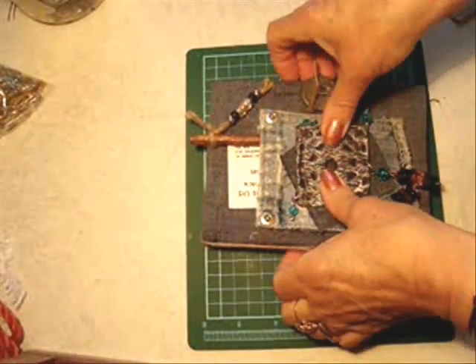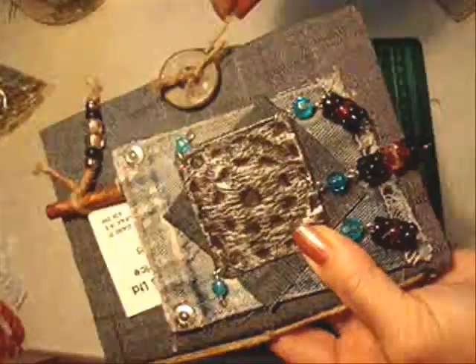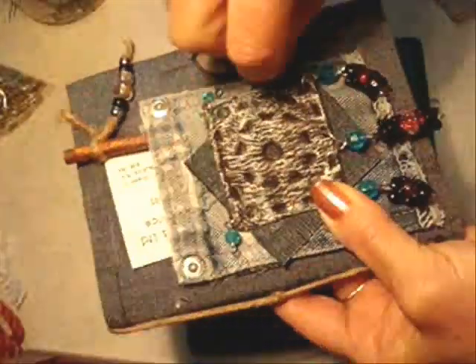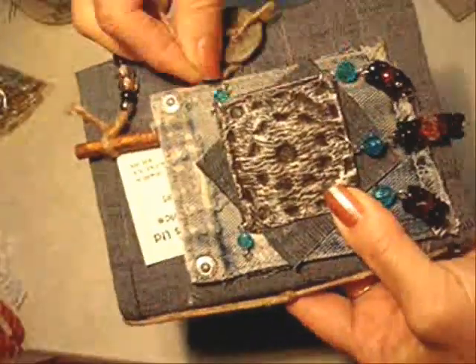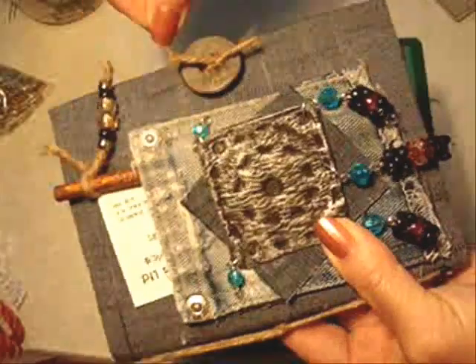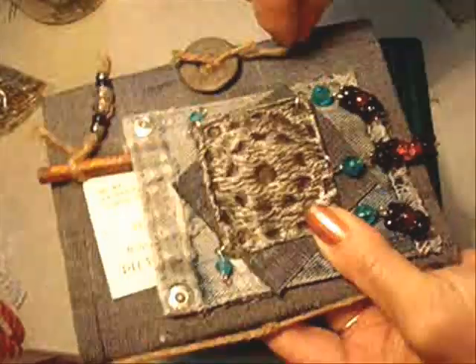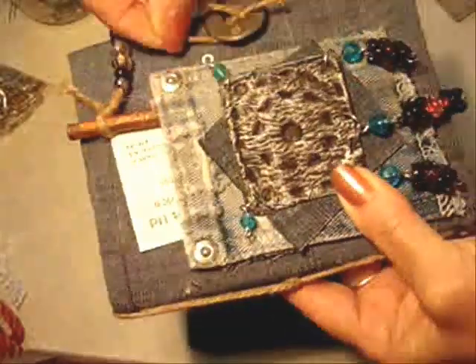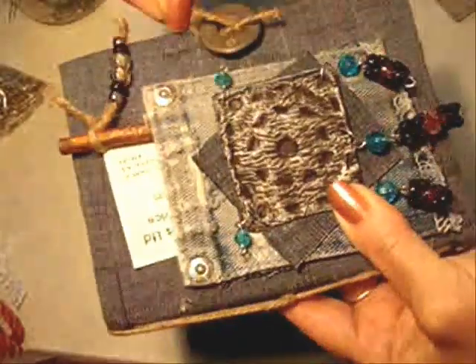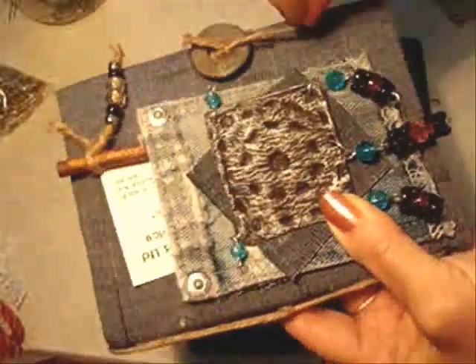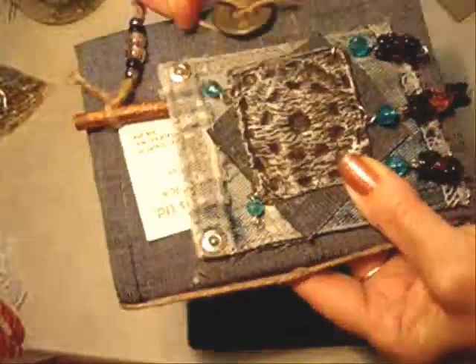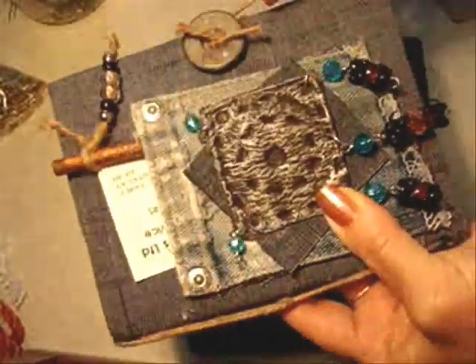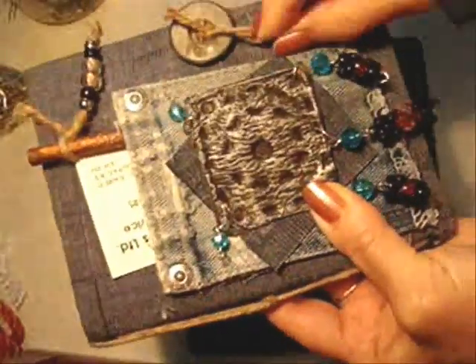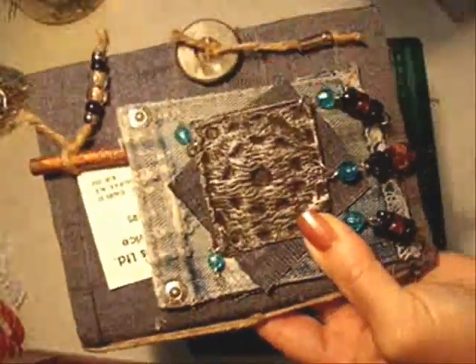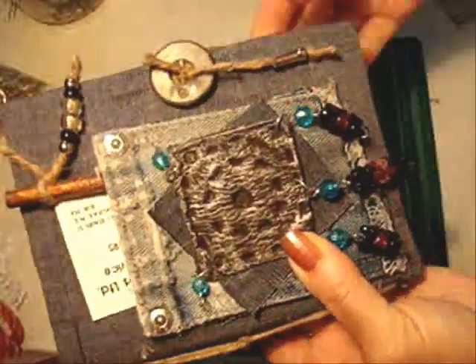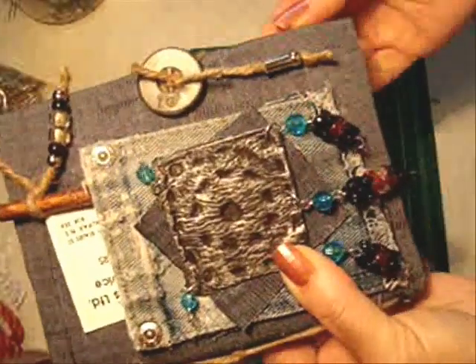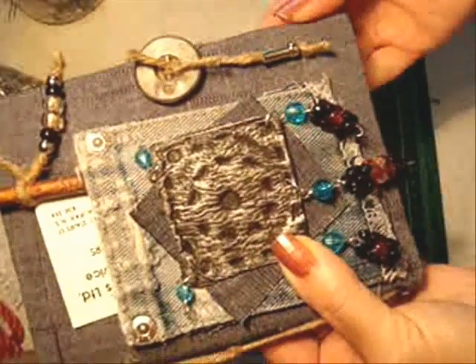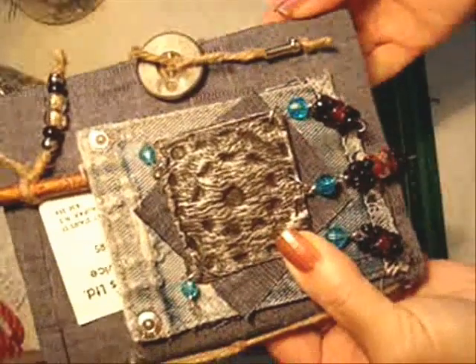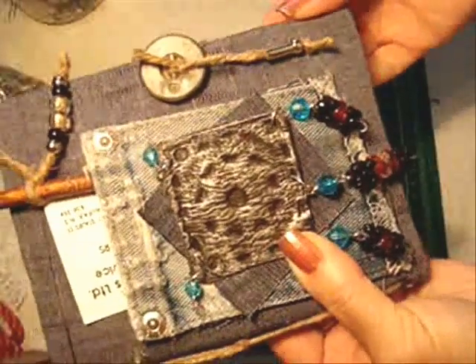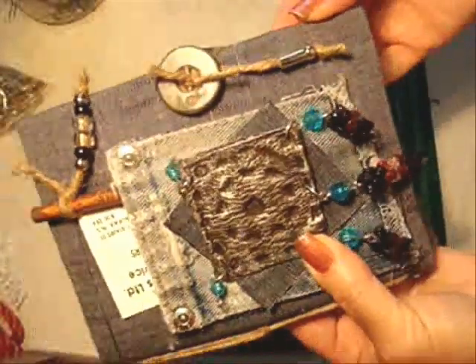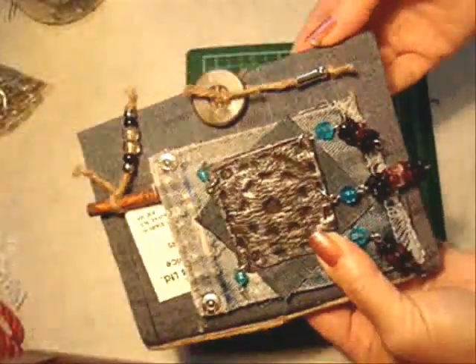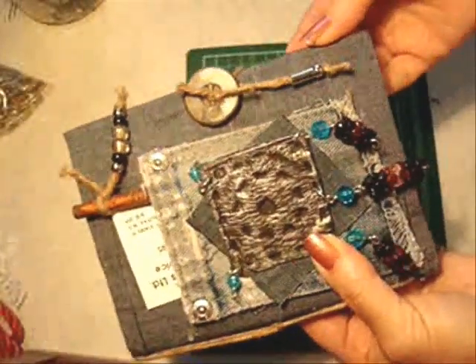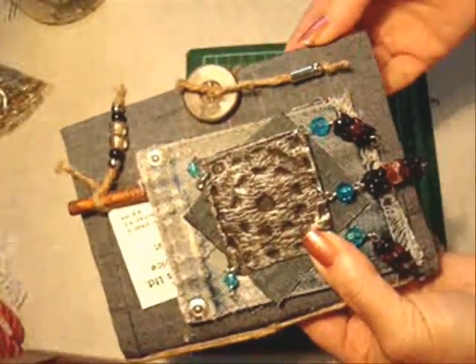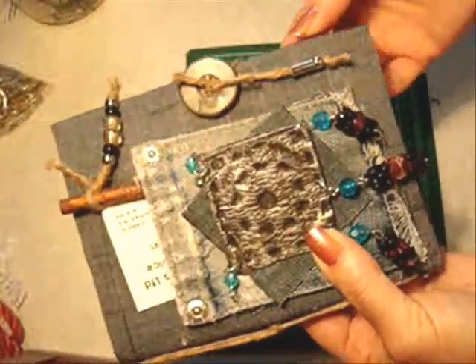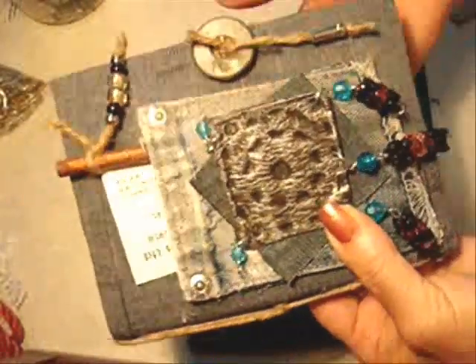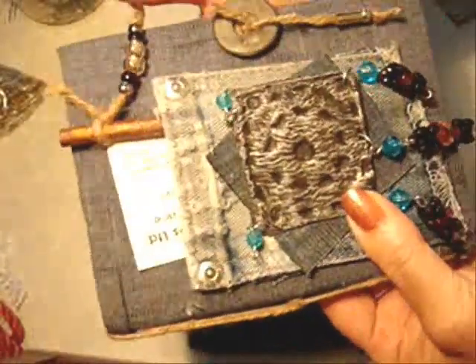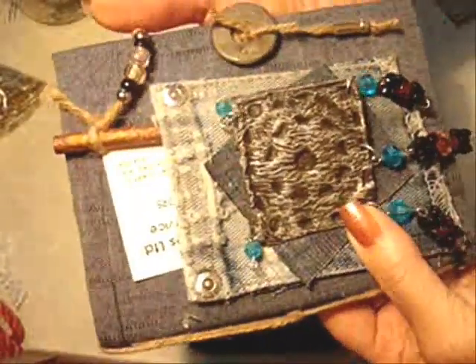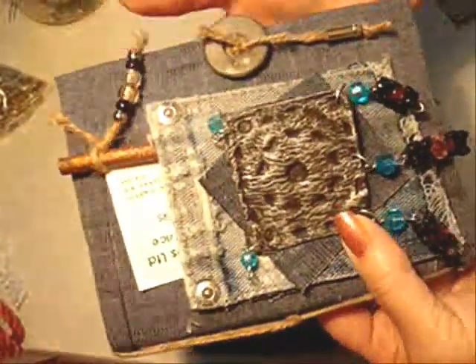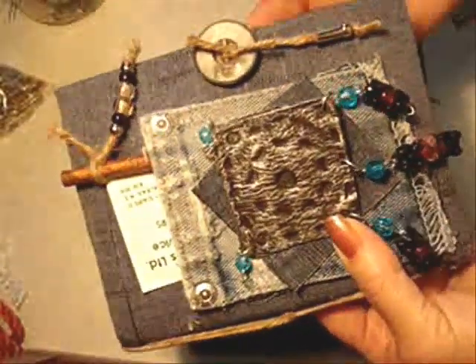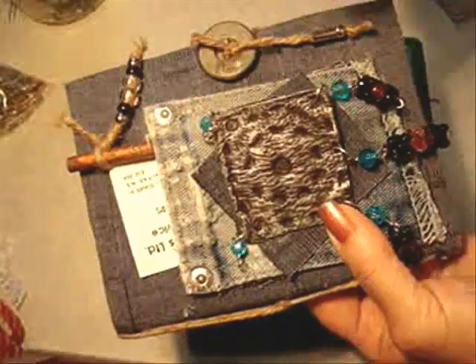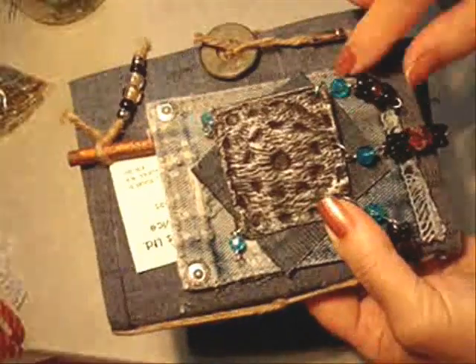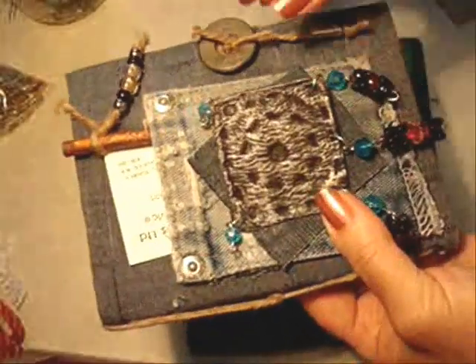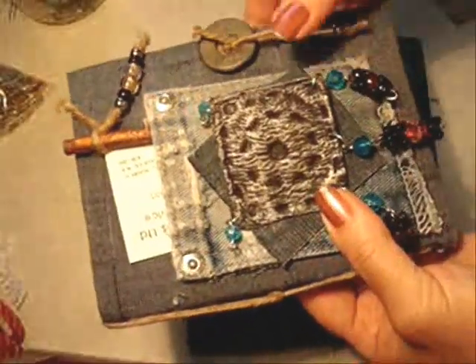And there you go. That's how you can make your very own quick refillable journal.